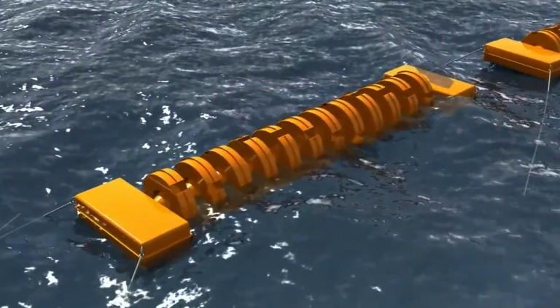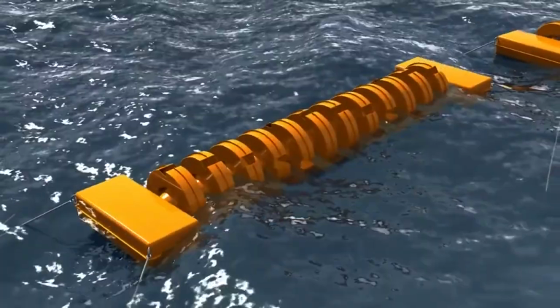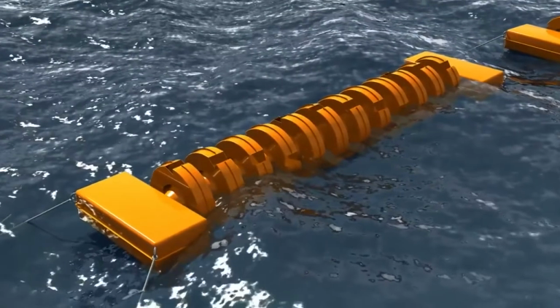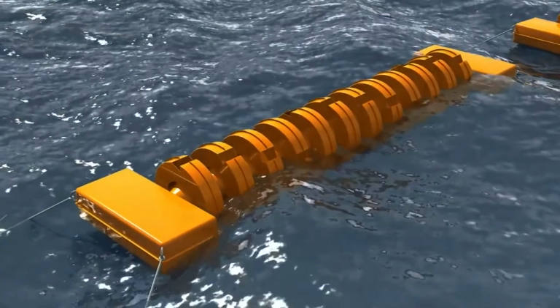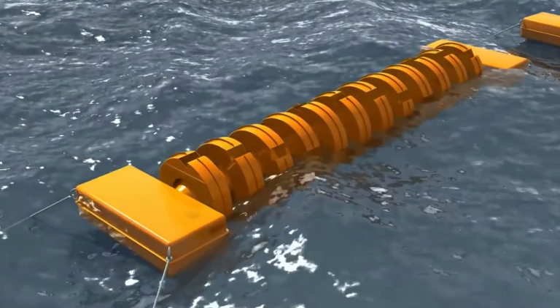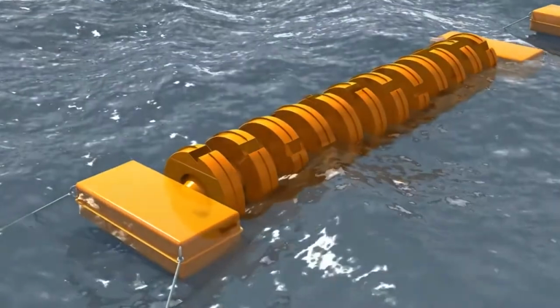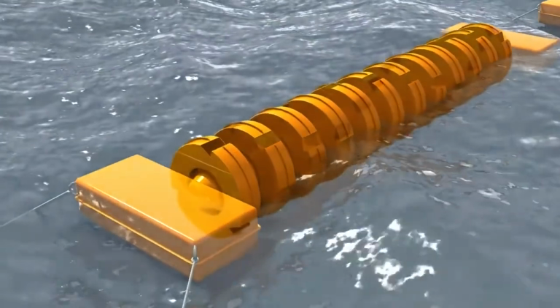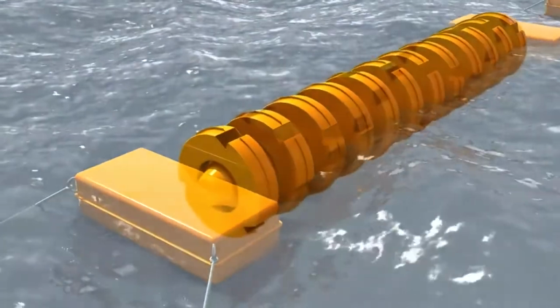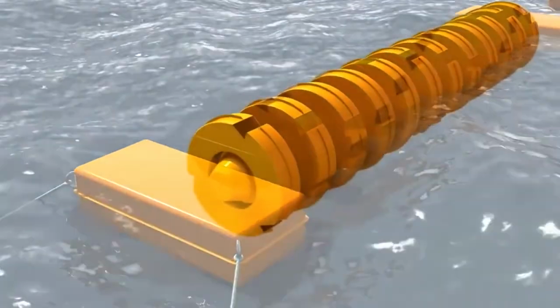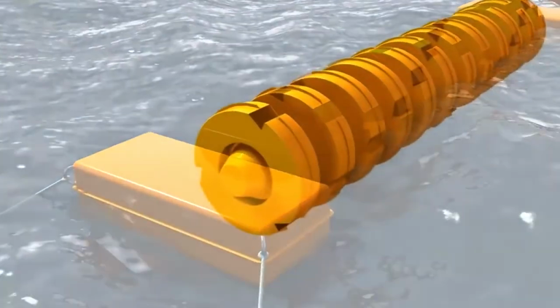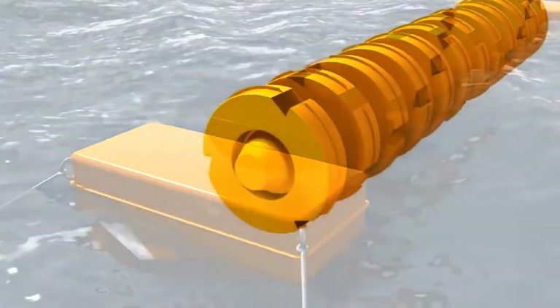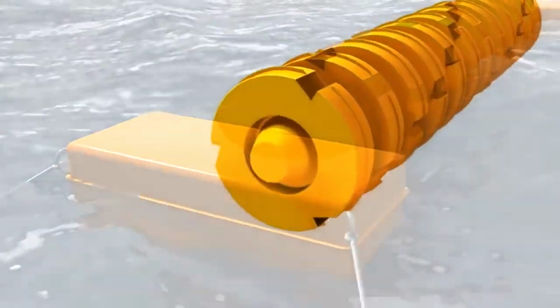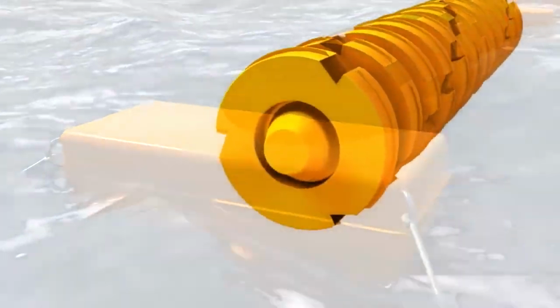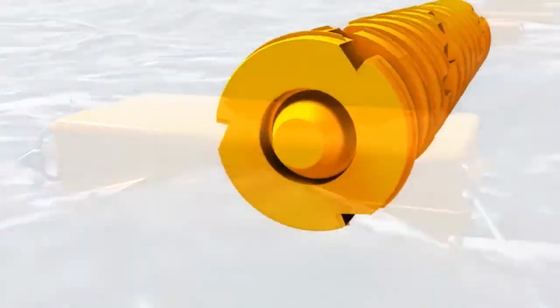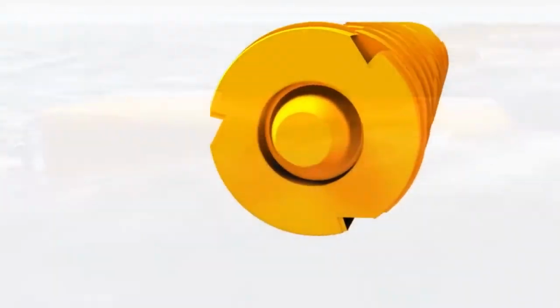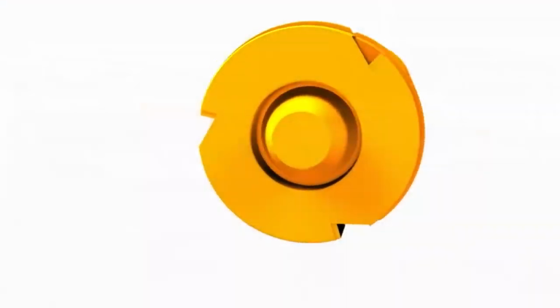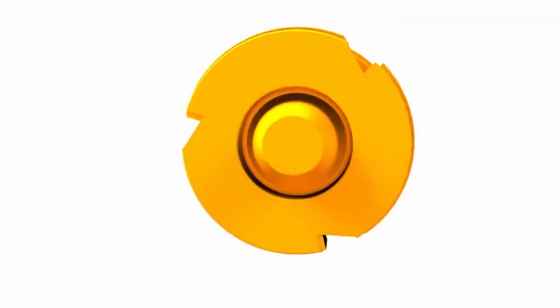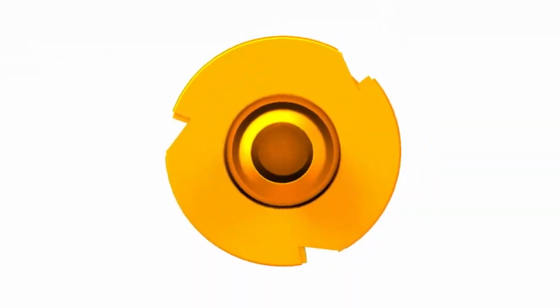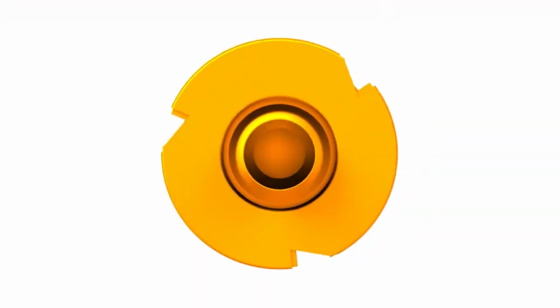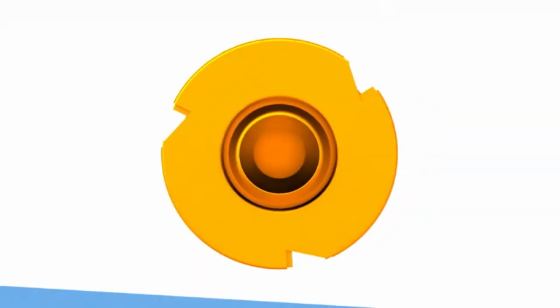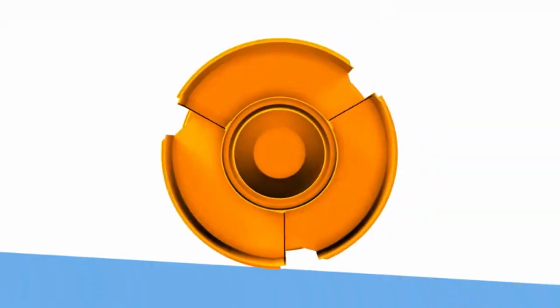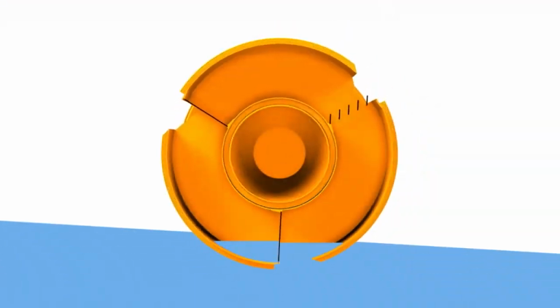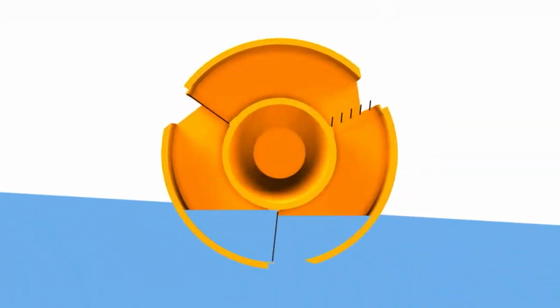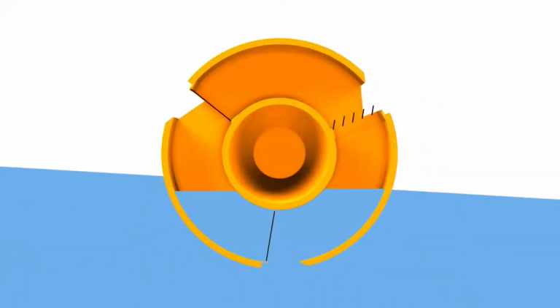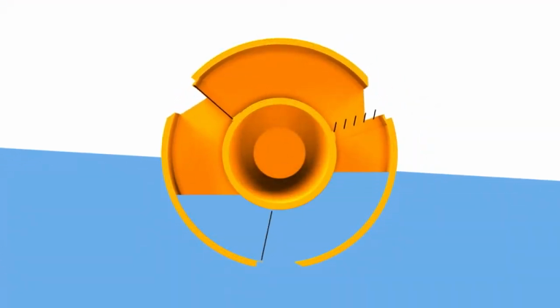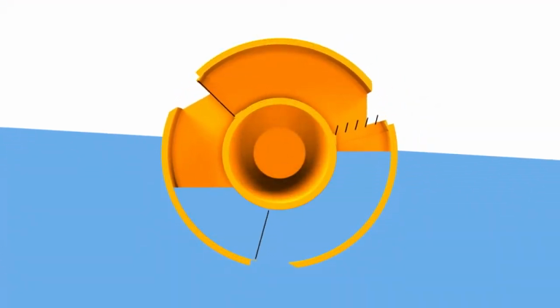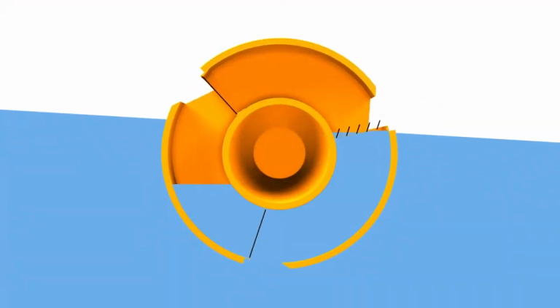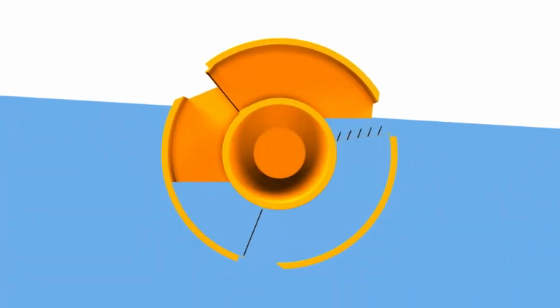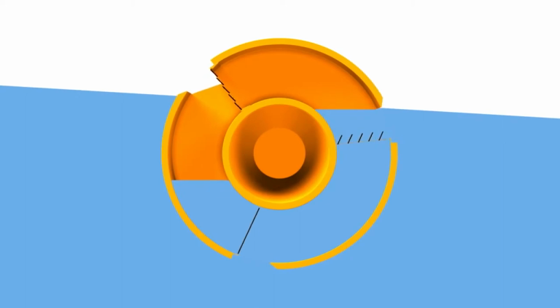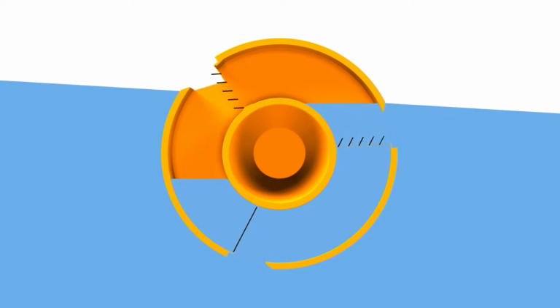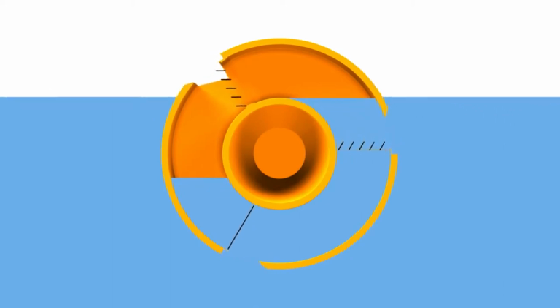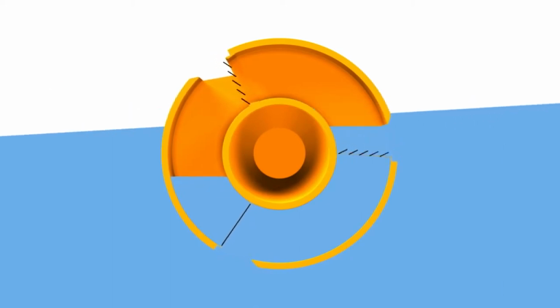The idea is: when a wave moves up, rotation occurs with a positive sign; when the wave moves down, the same rotation is generated.